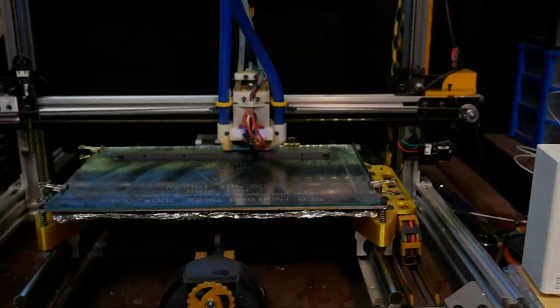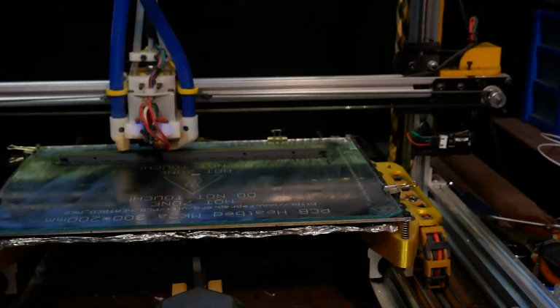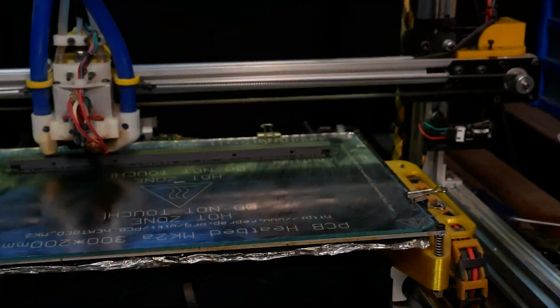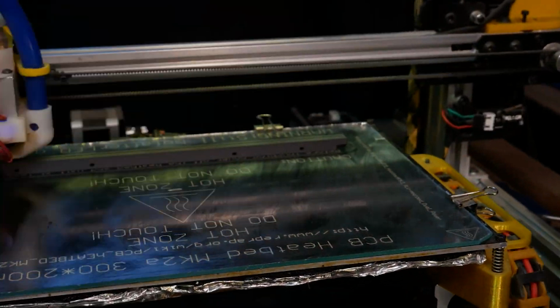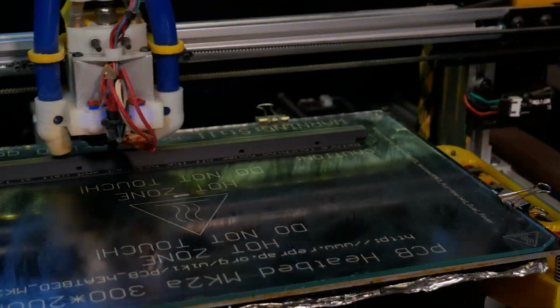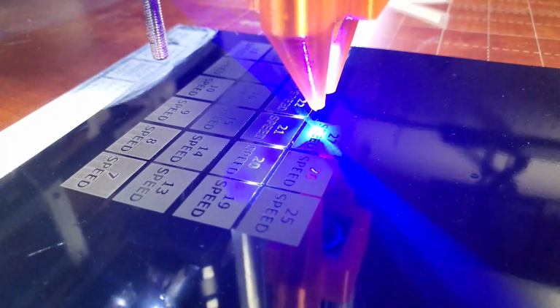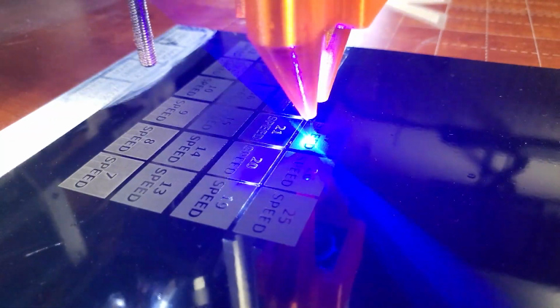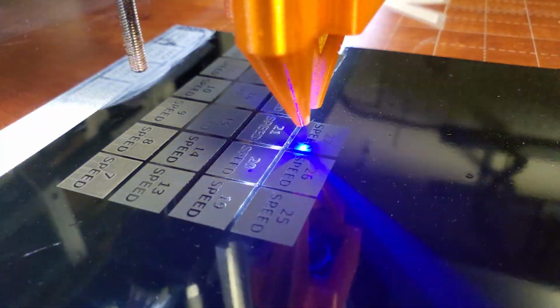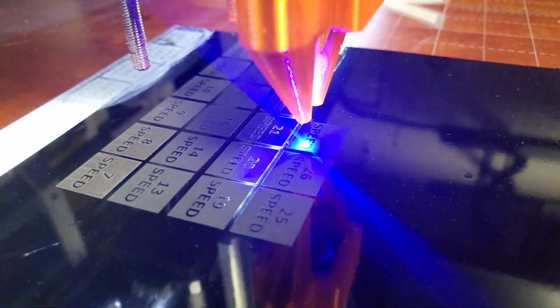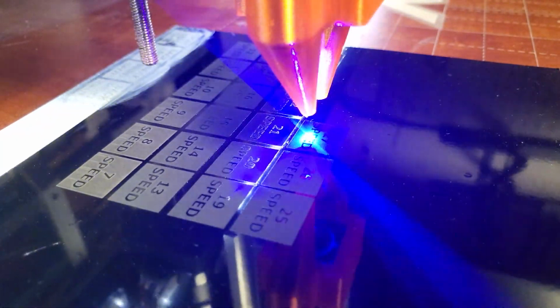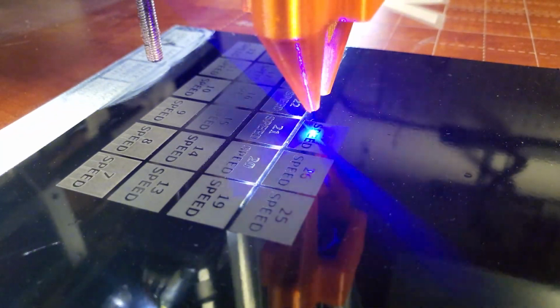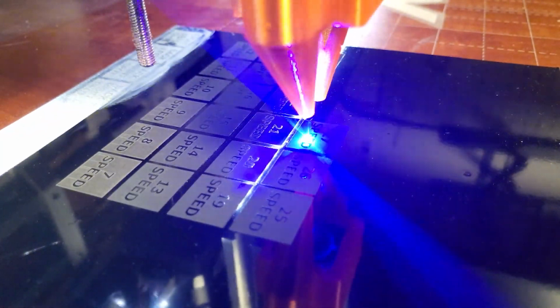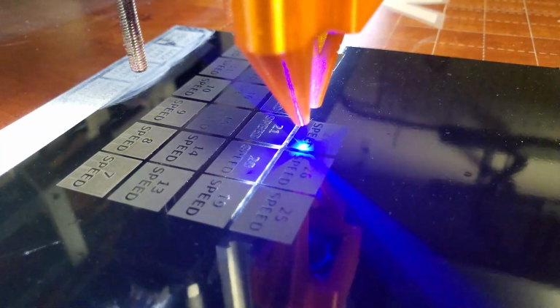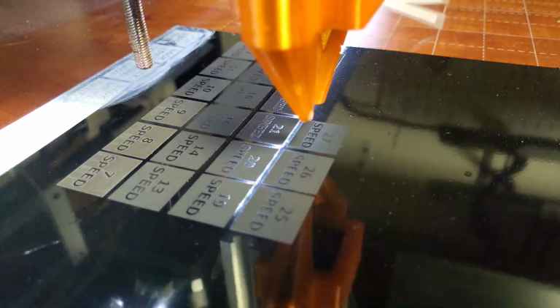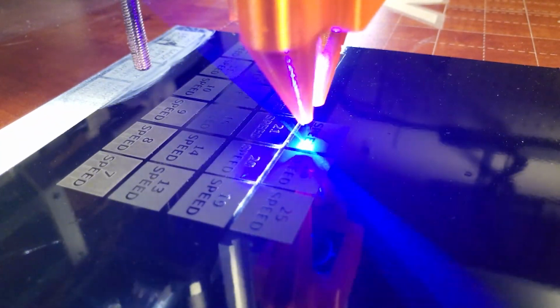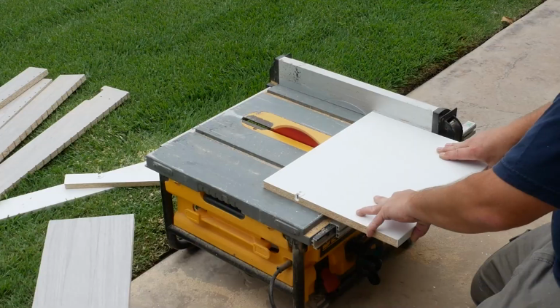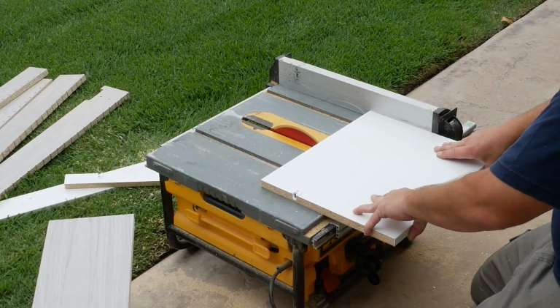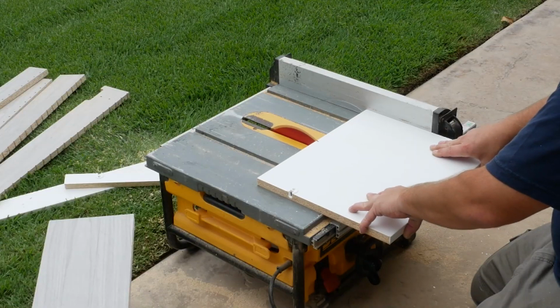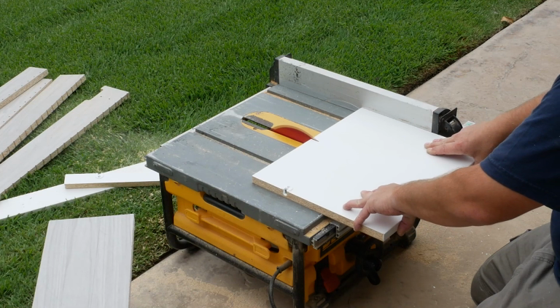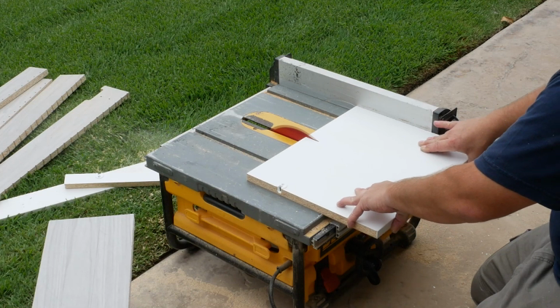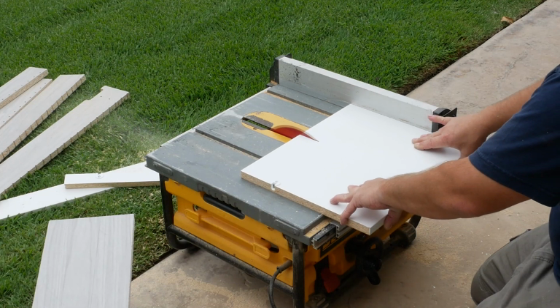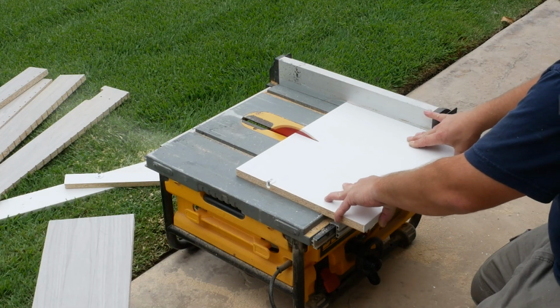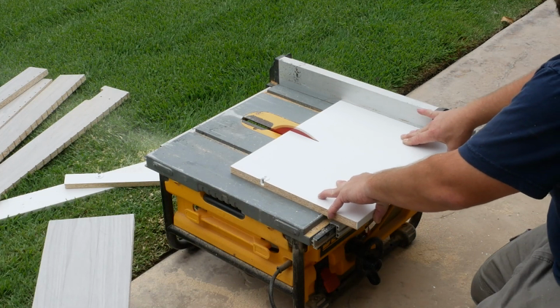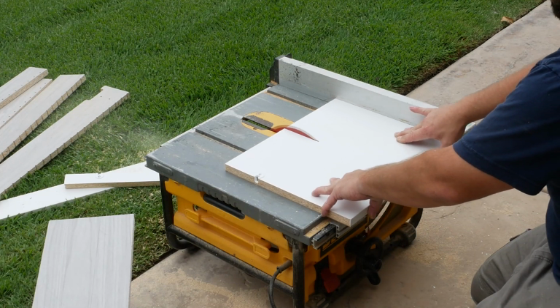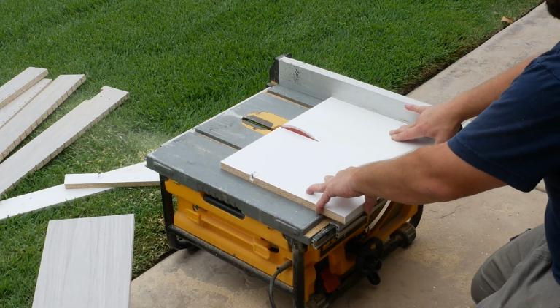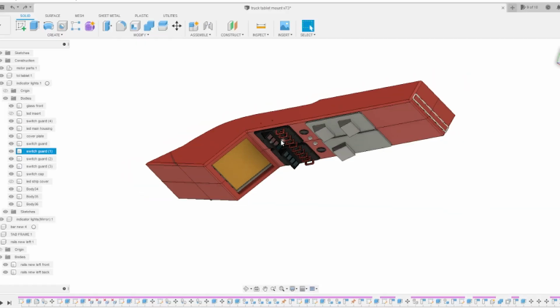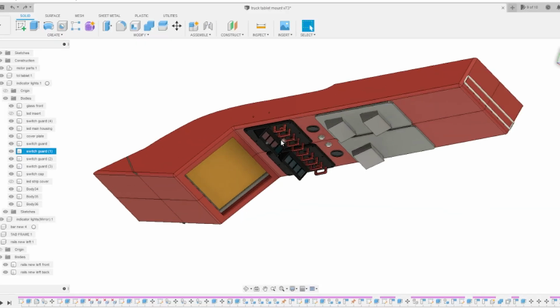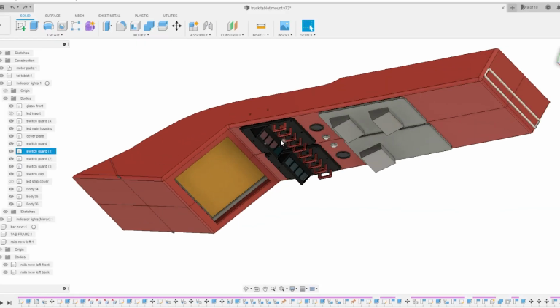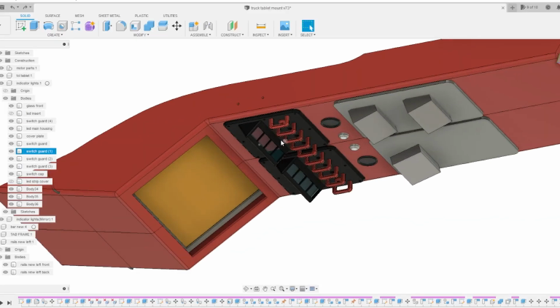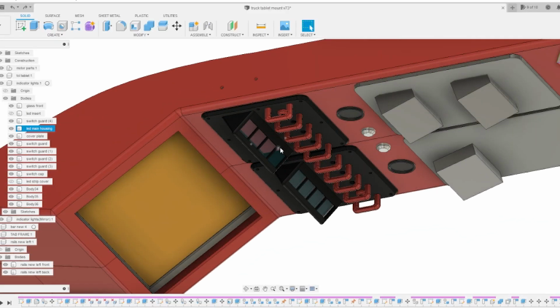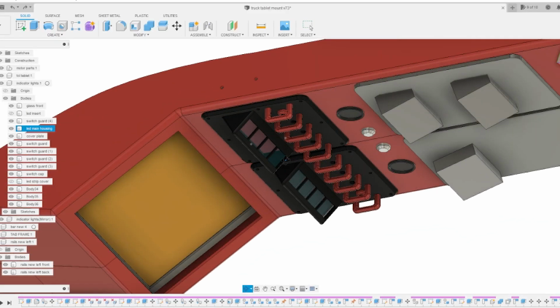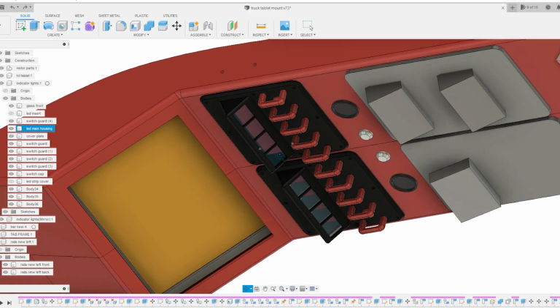3D printers, laser engravers, and other readily available machinery have allowed obscure craftsmen to create custom solutions for their problems.